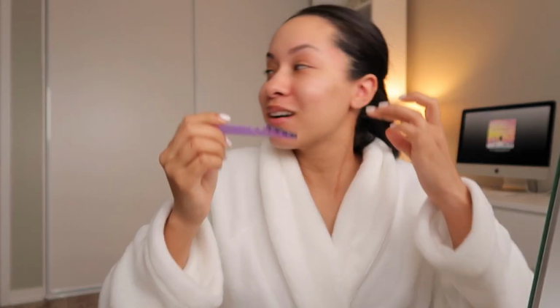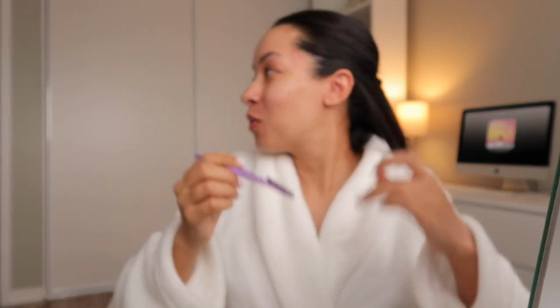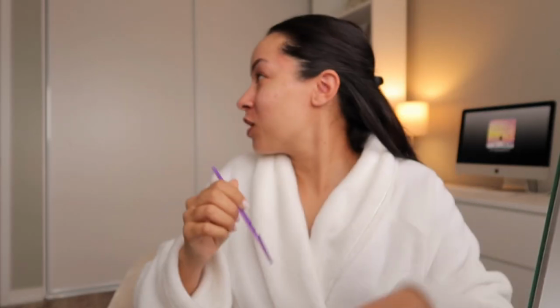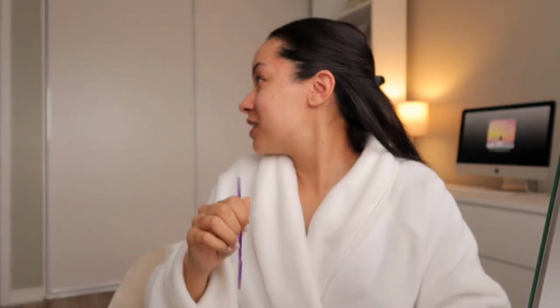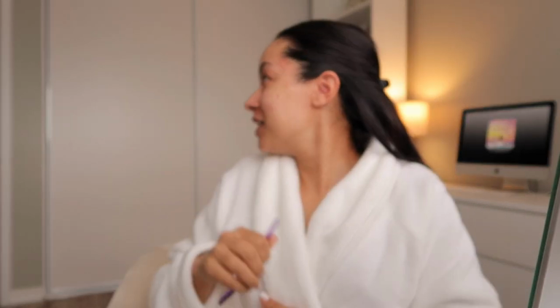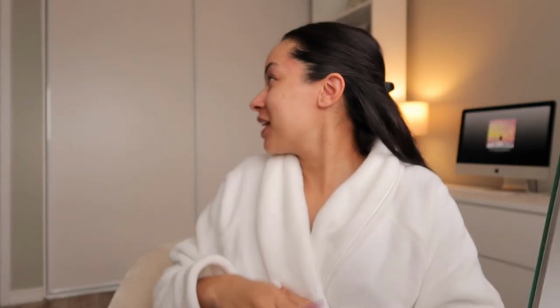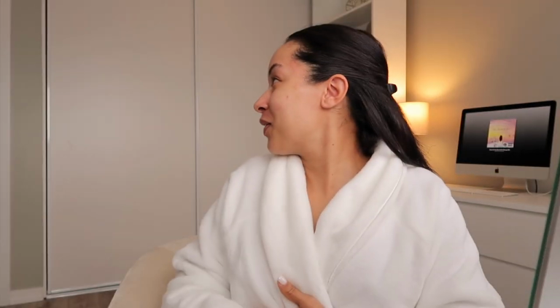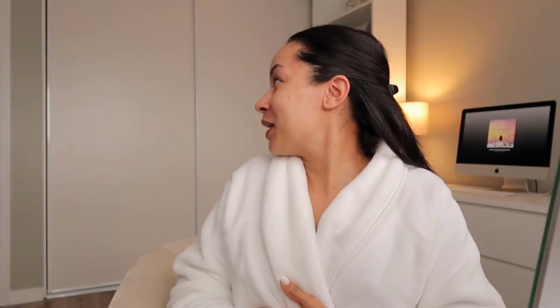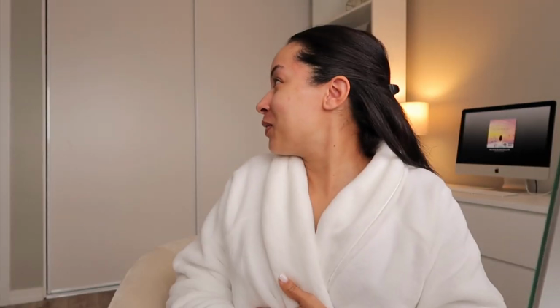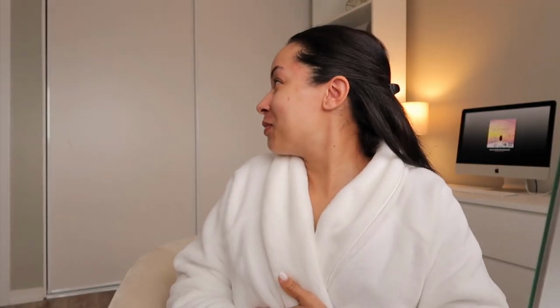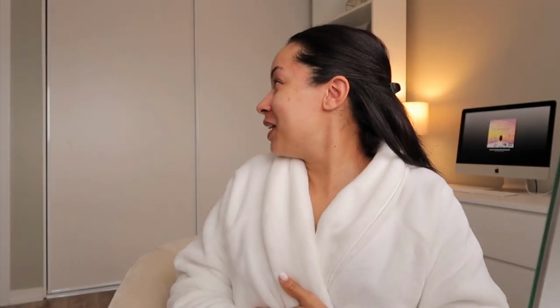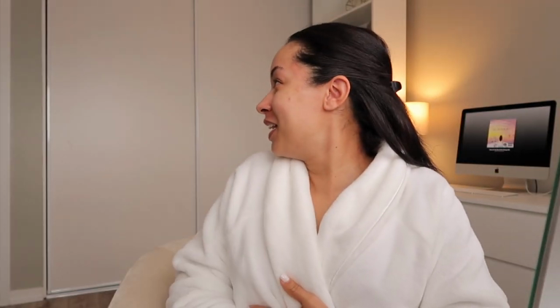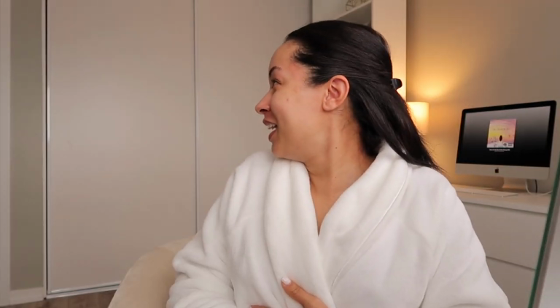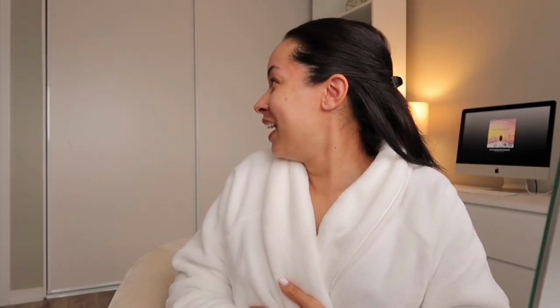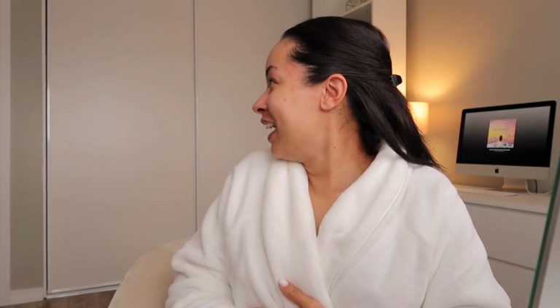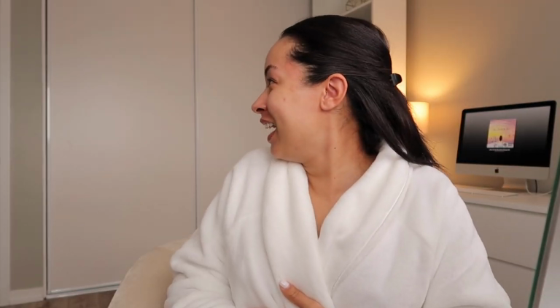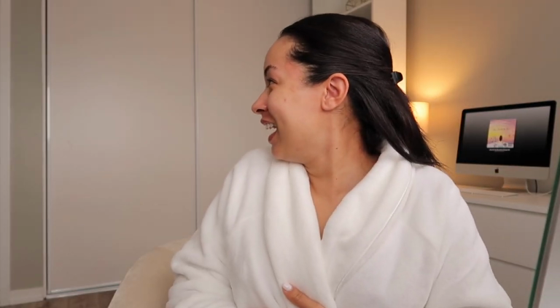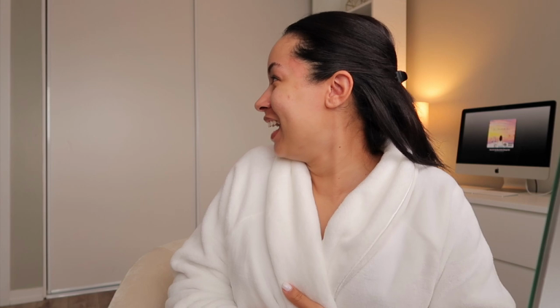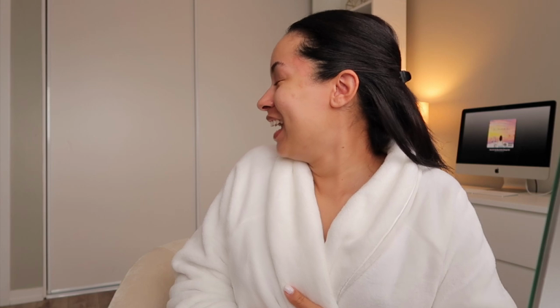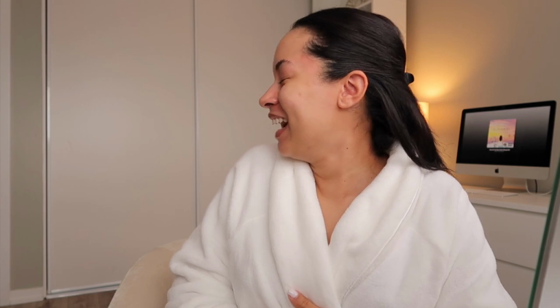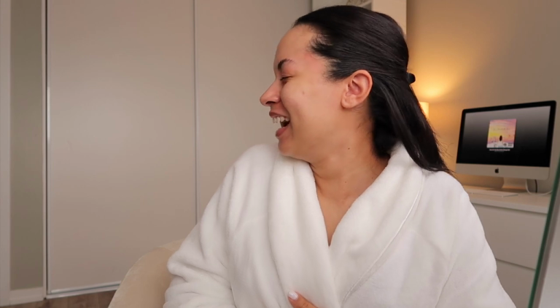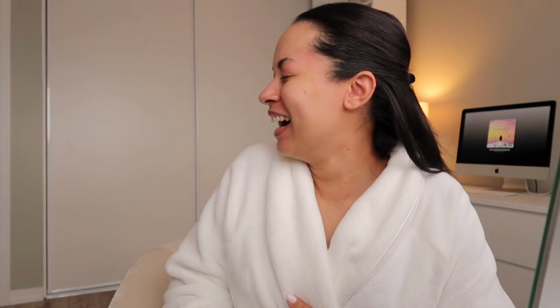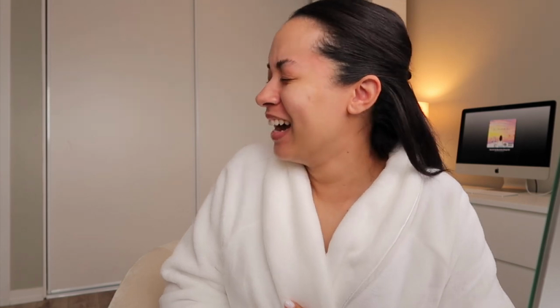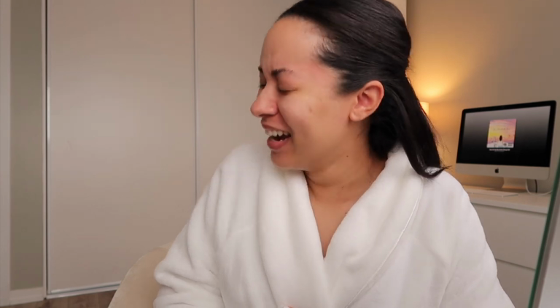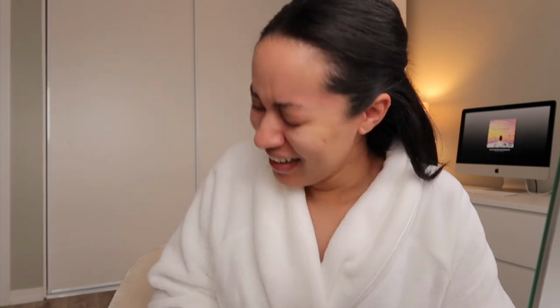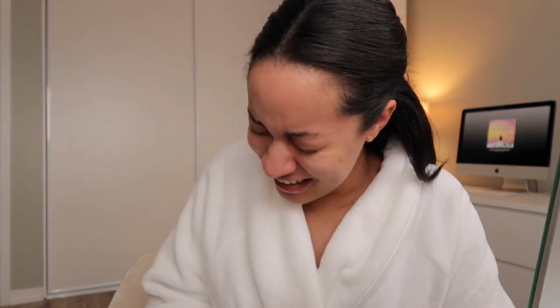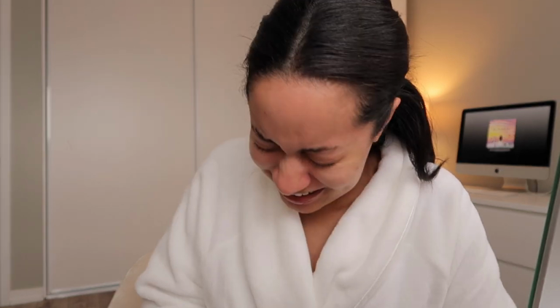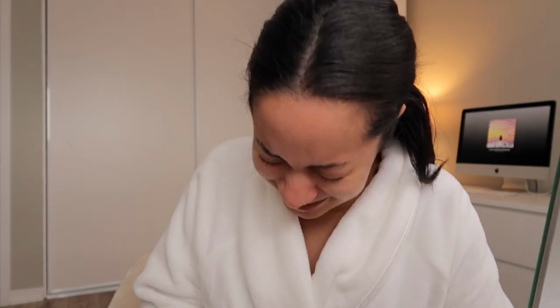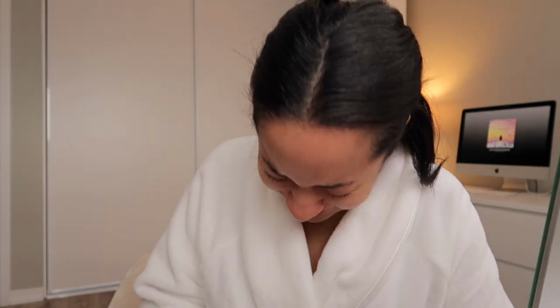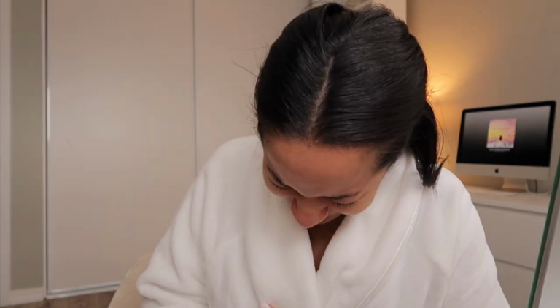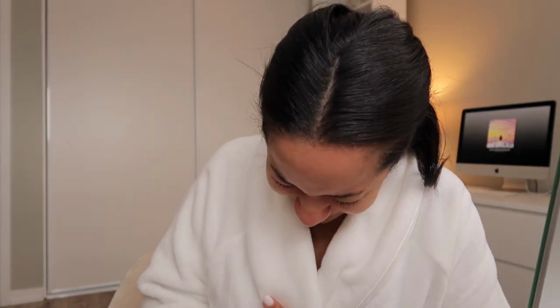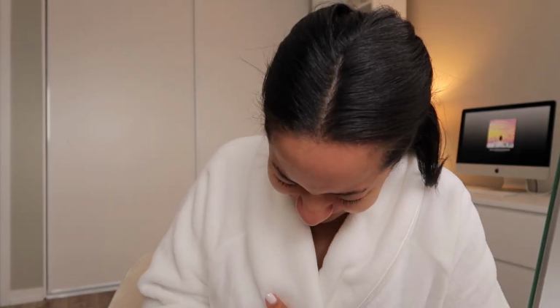Quarantine get ready with me — it's true, we must be going for ten minutes!